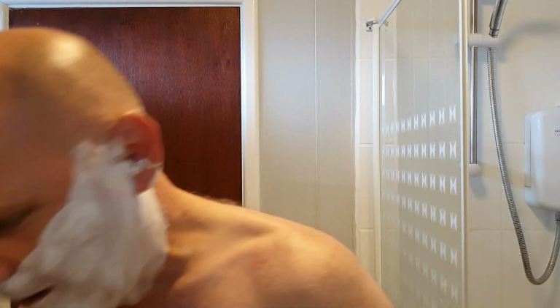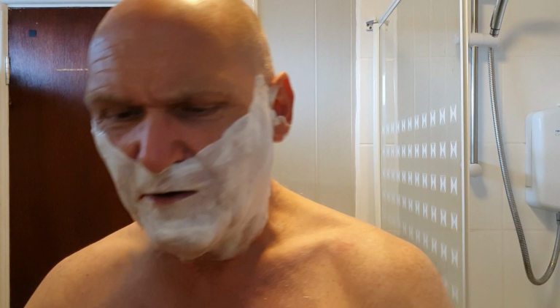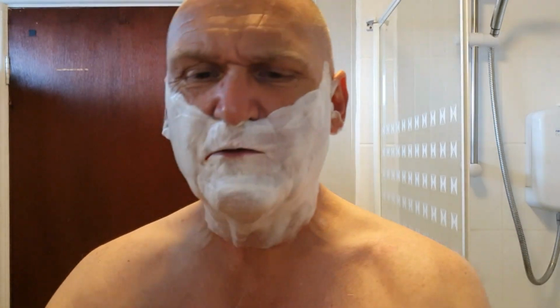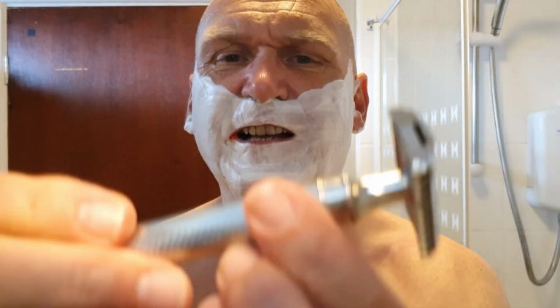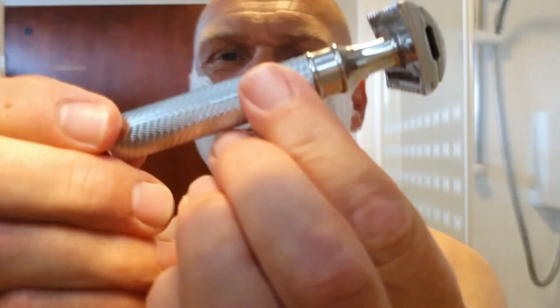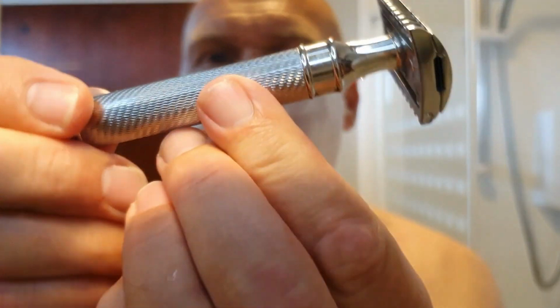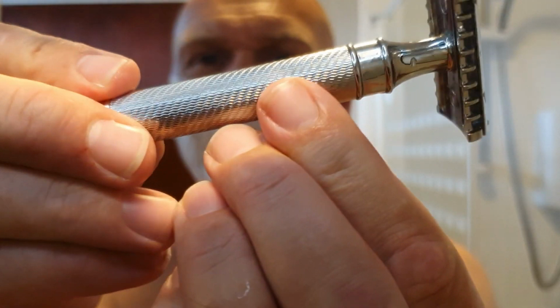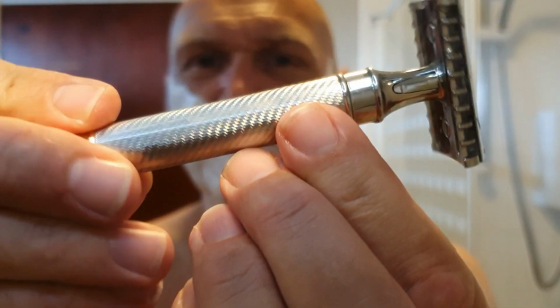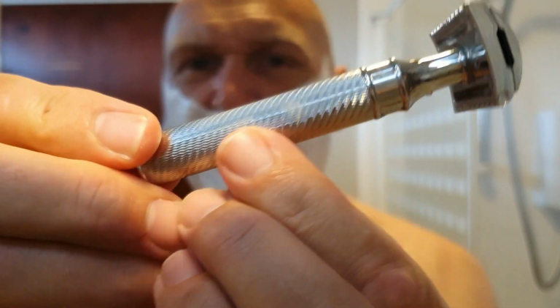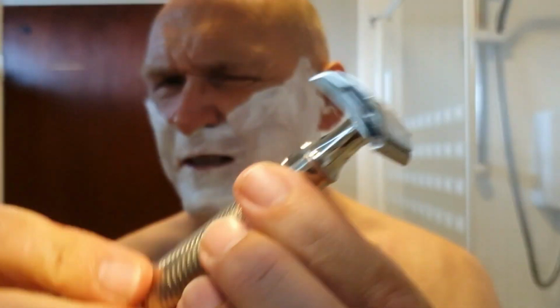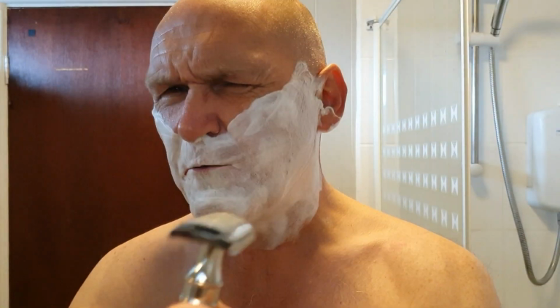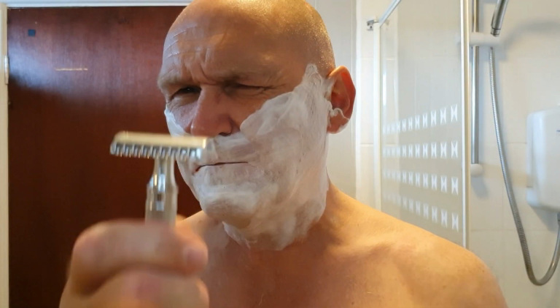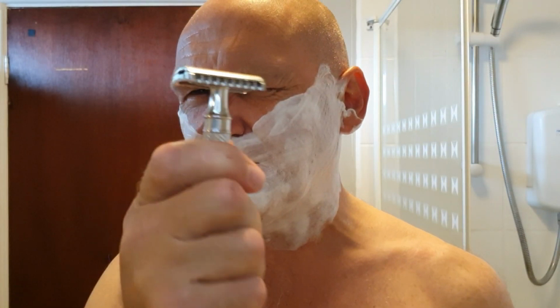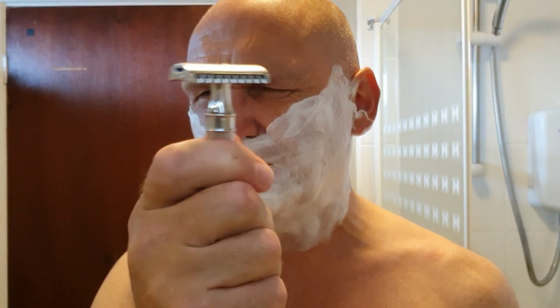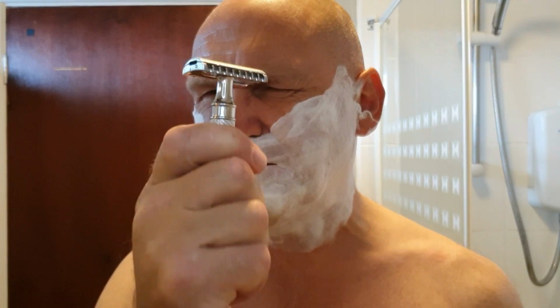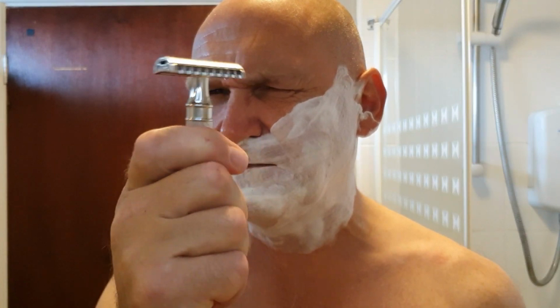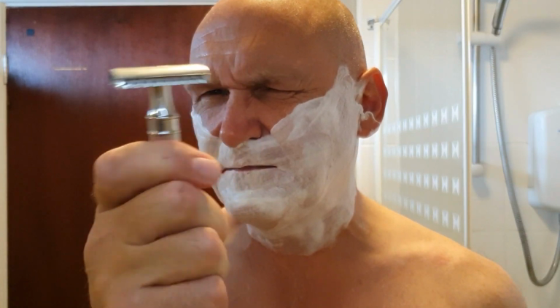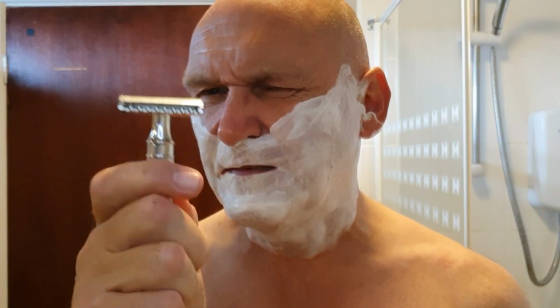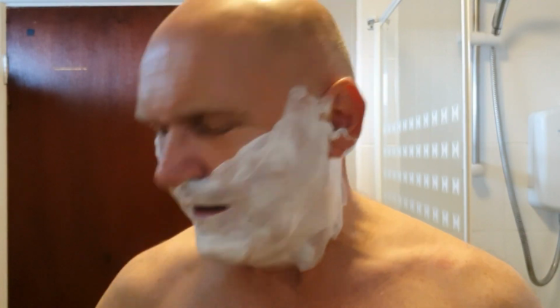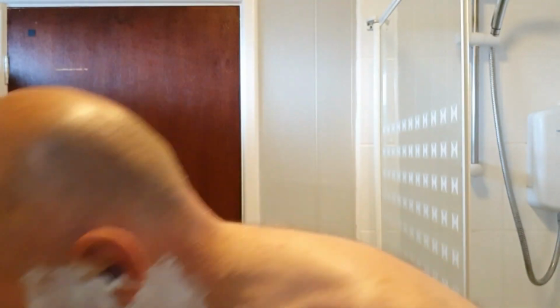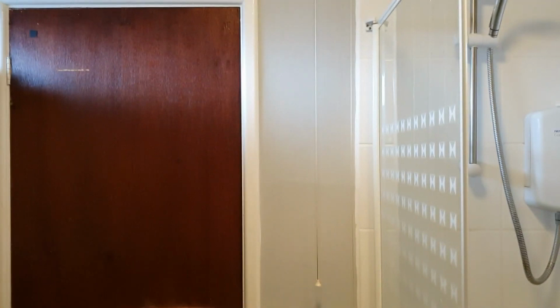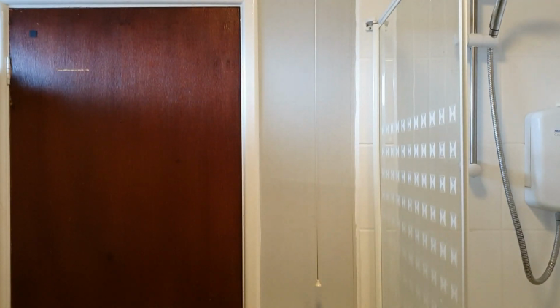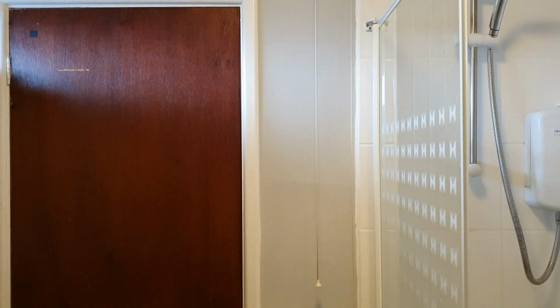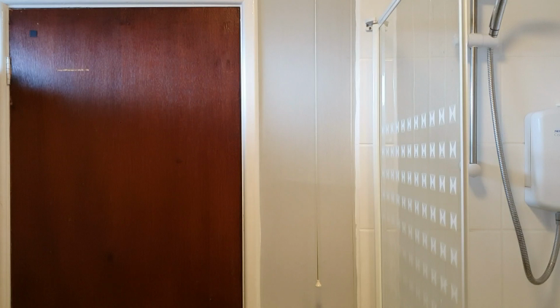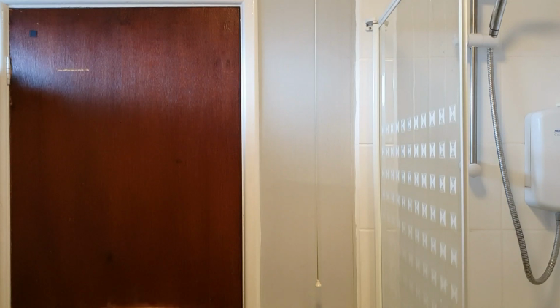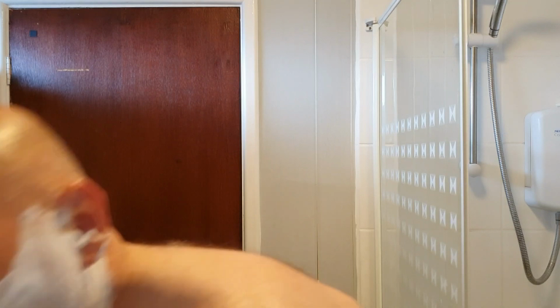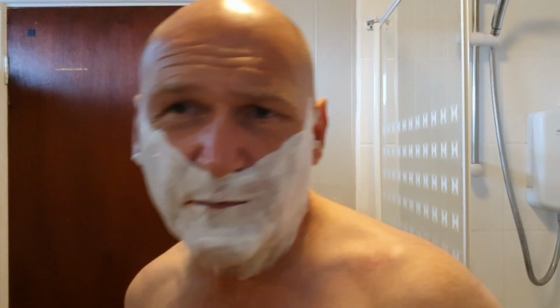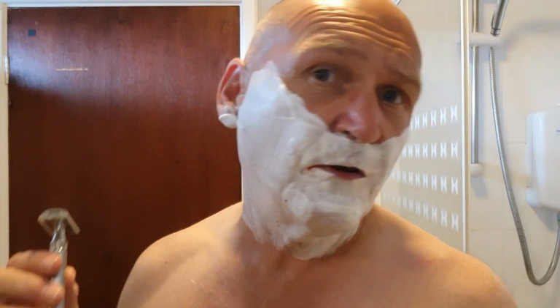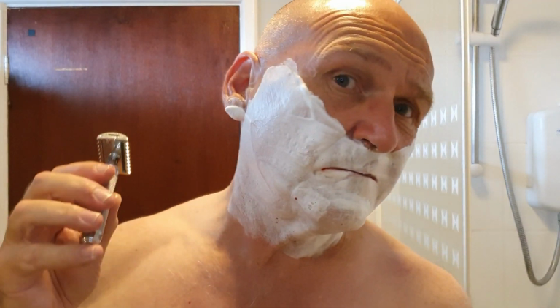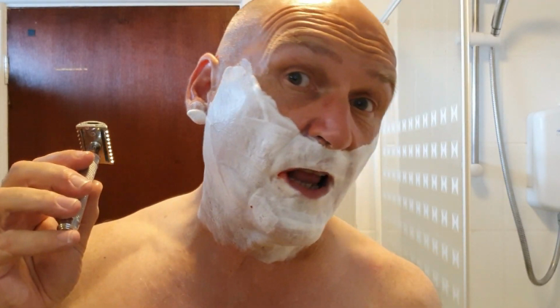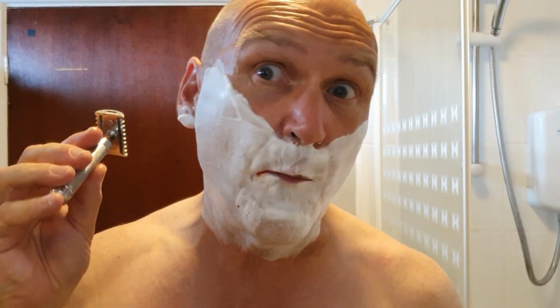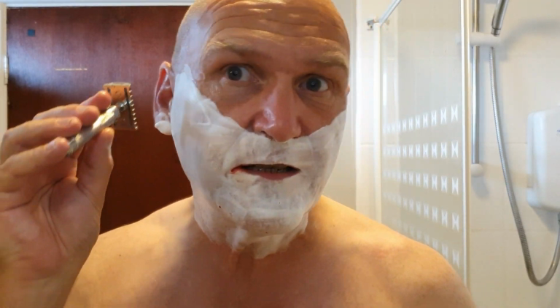Just look at the handle right now — when it's wet, the grip's not amazing, so you do have to keep your hands pretty clean during the shave.